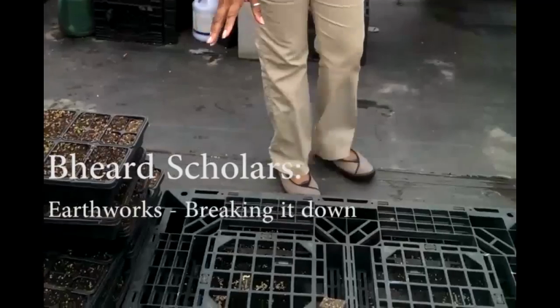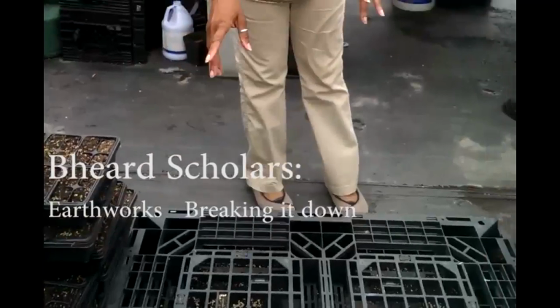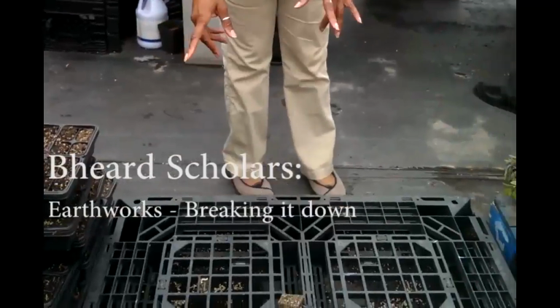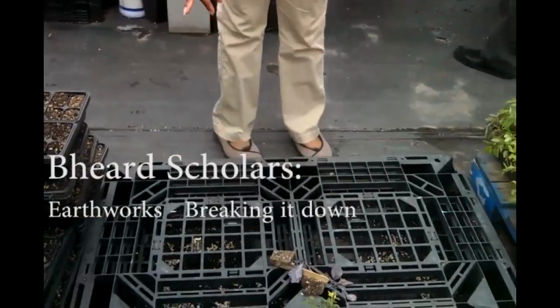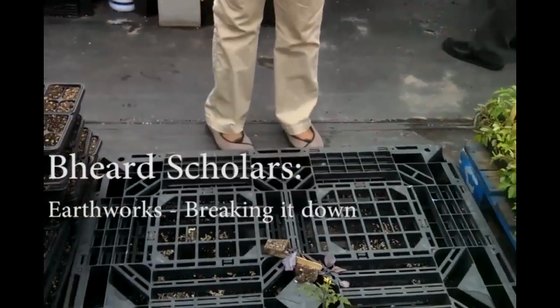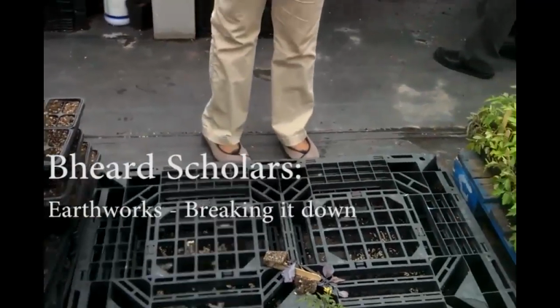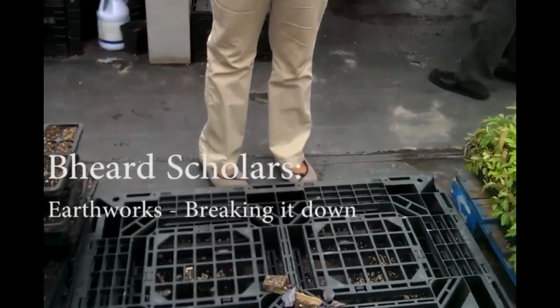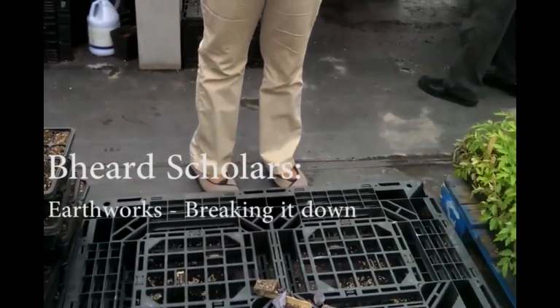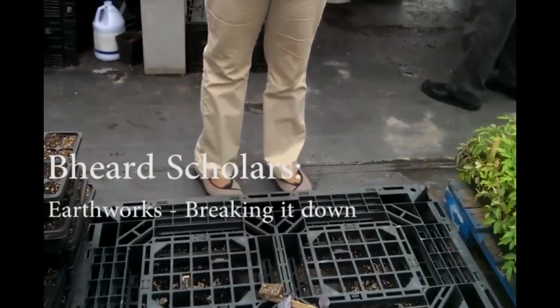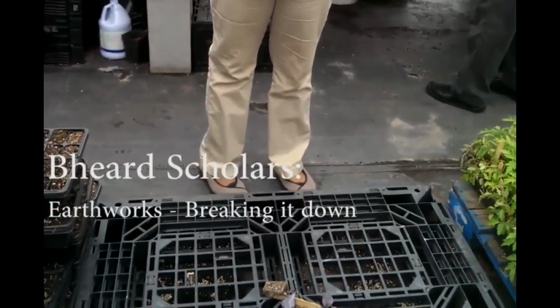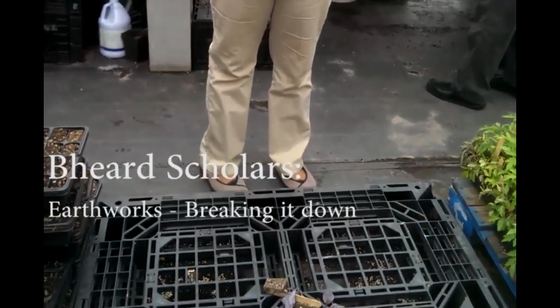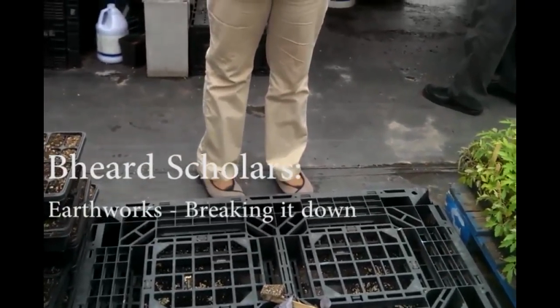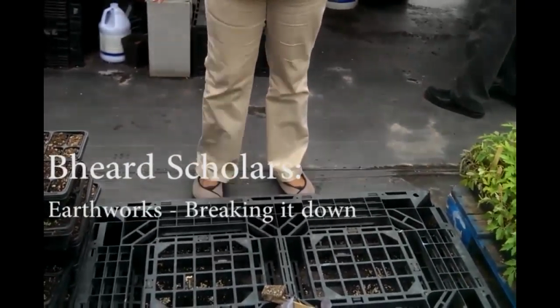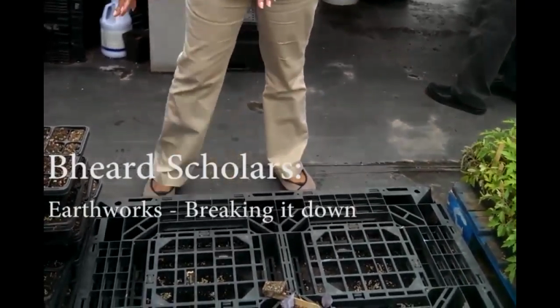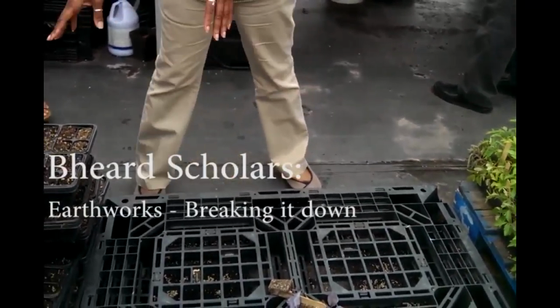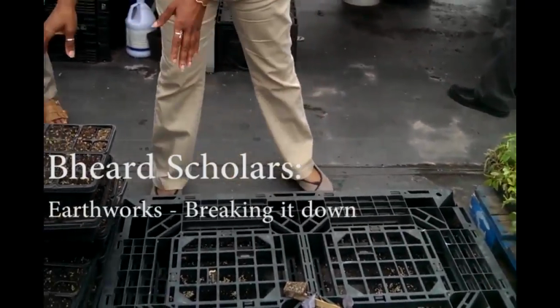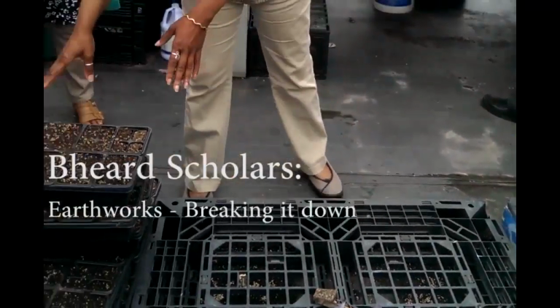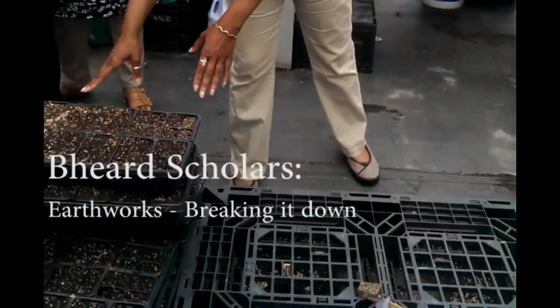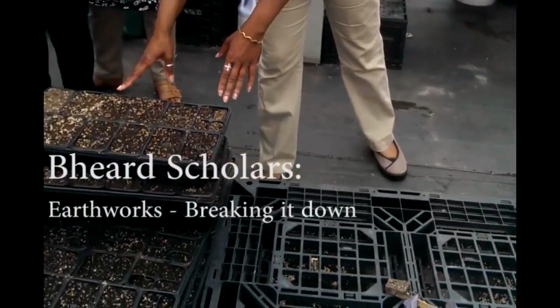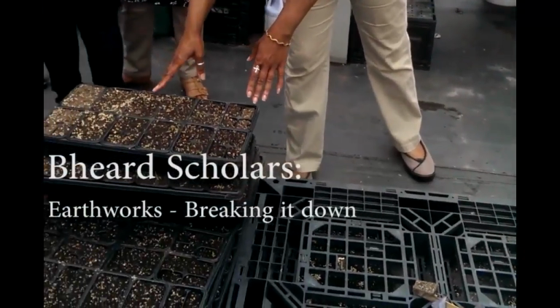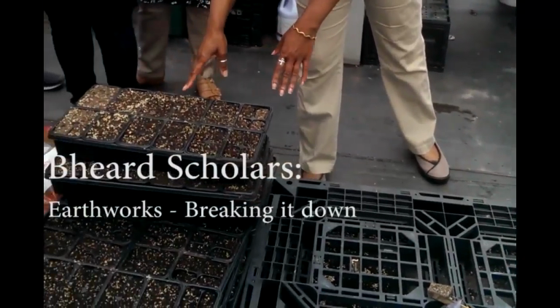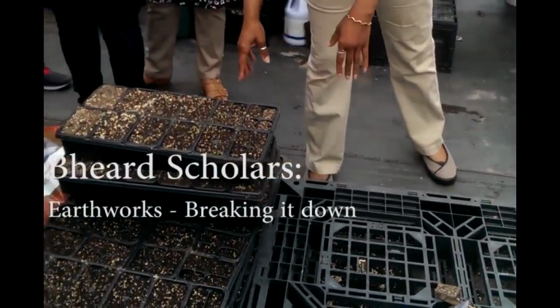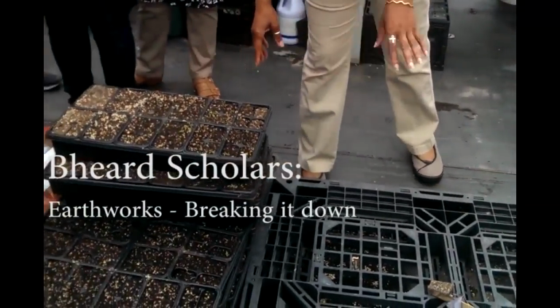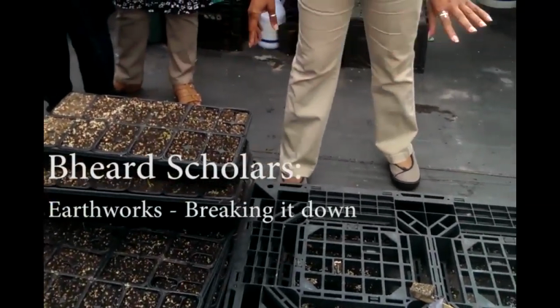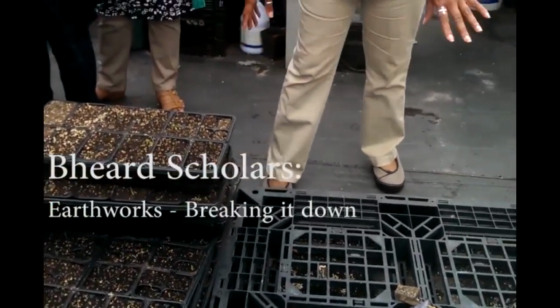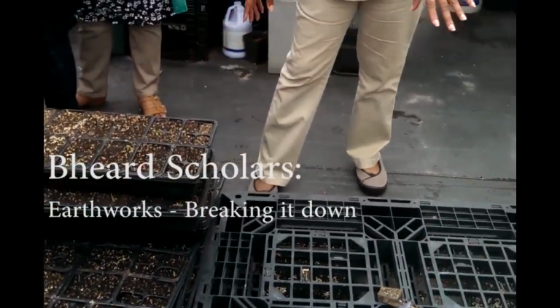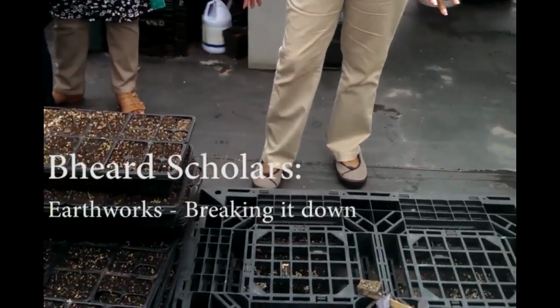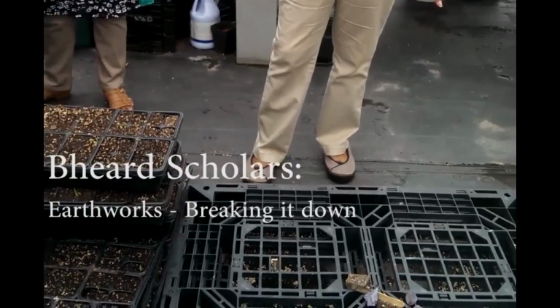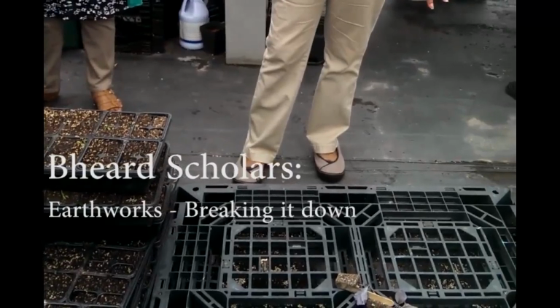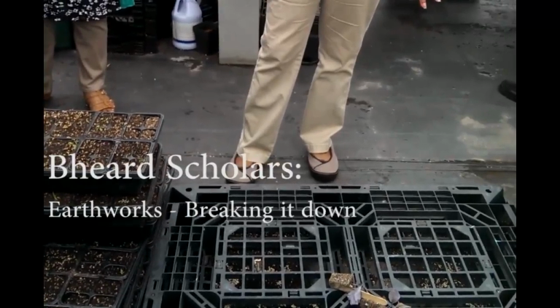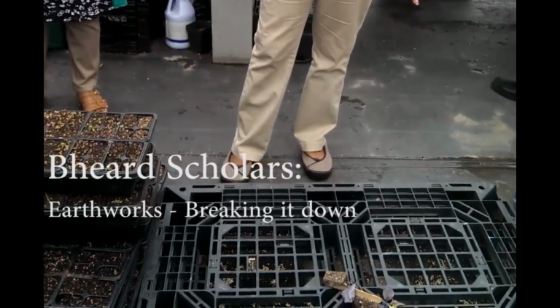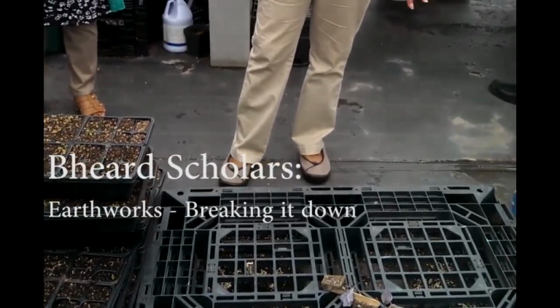These are the soil blocks, which actually grow better than being in the plastic trays. I prefer the soil blocks myself.